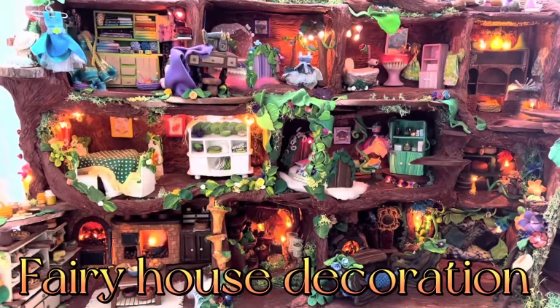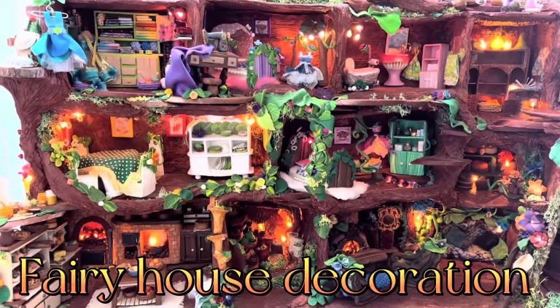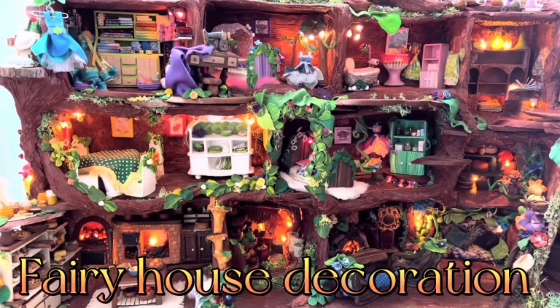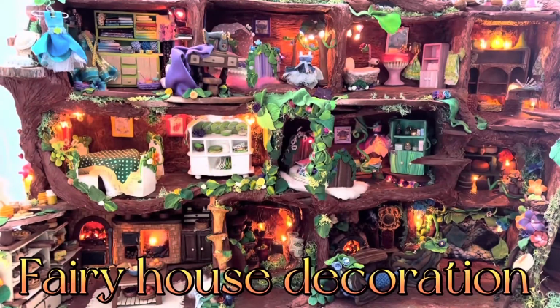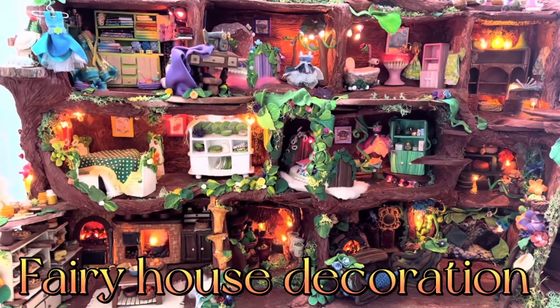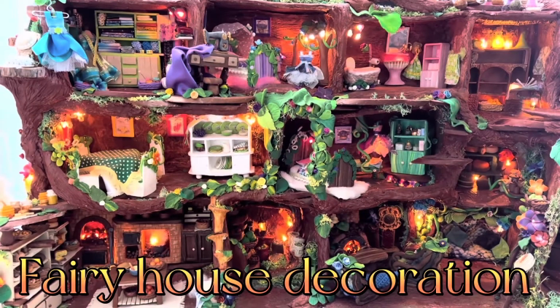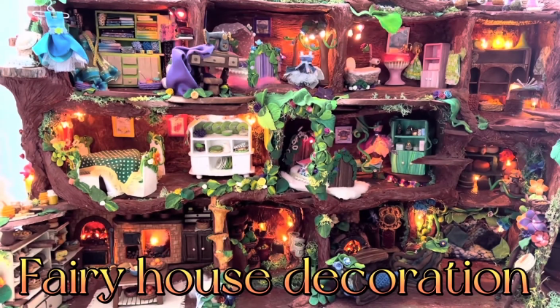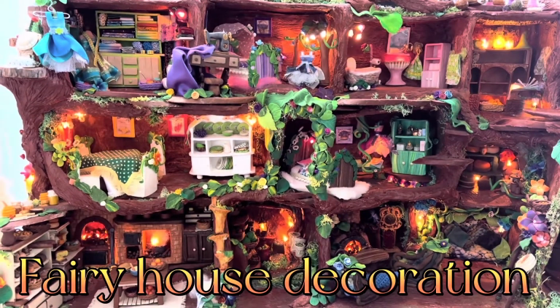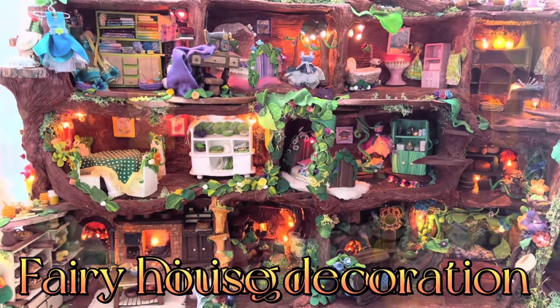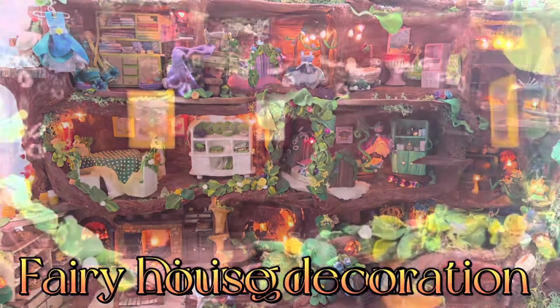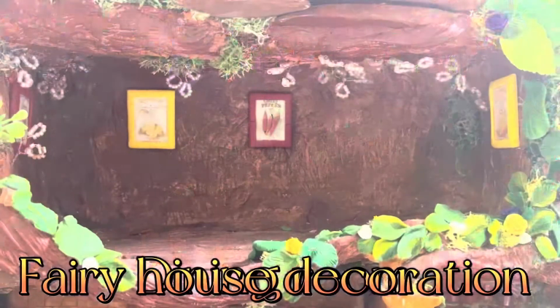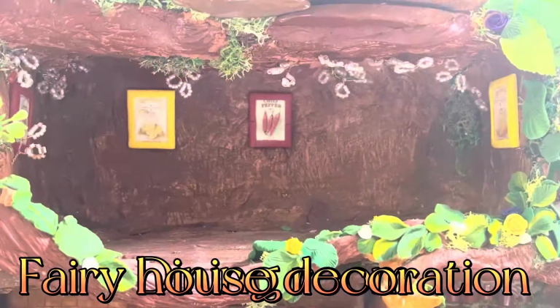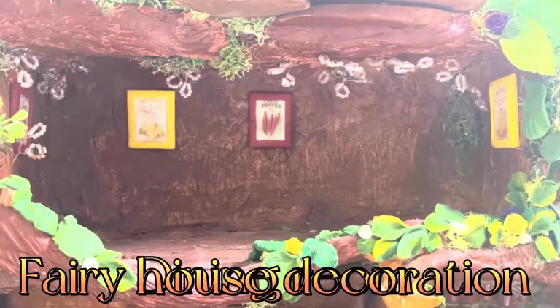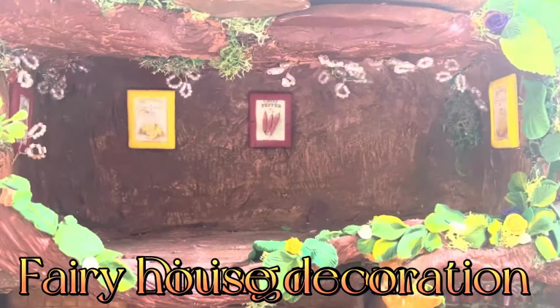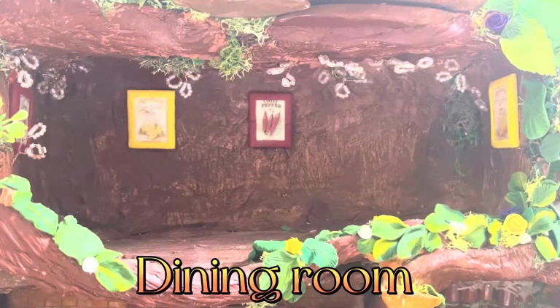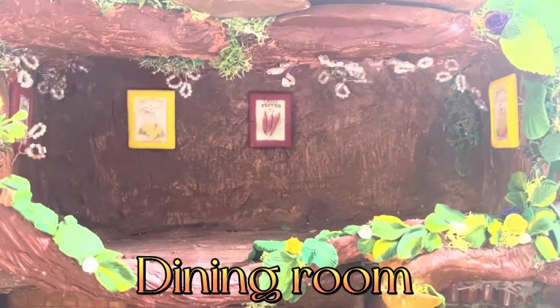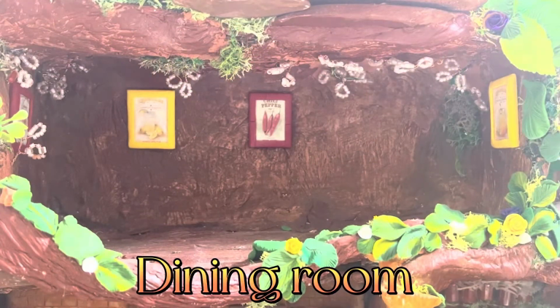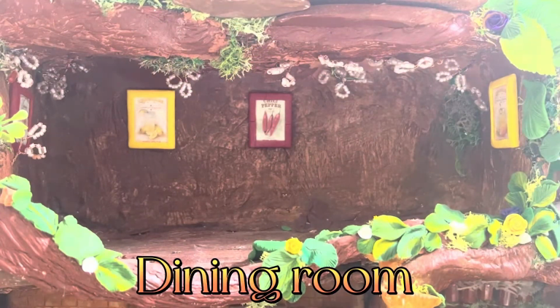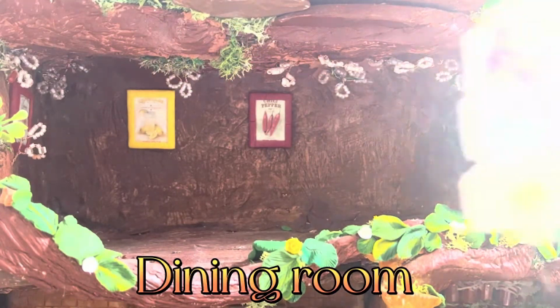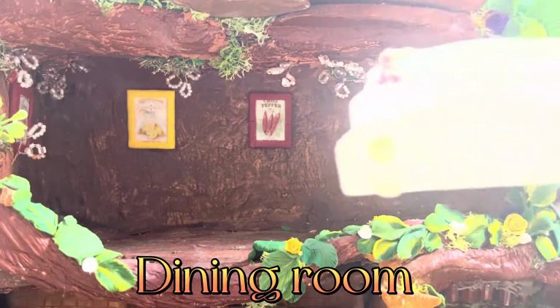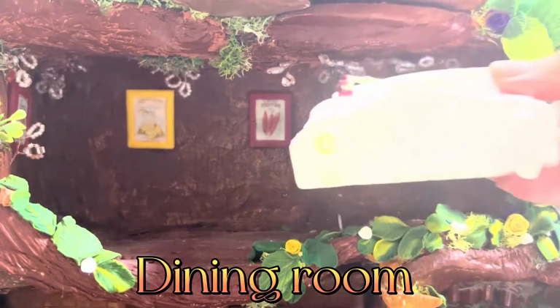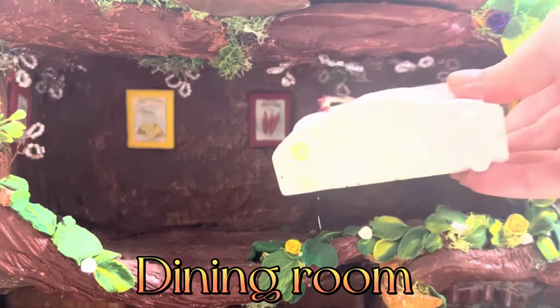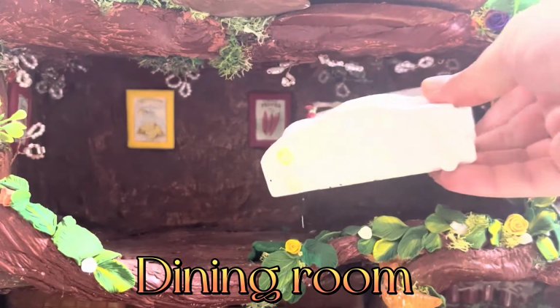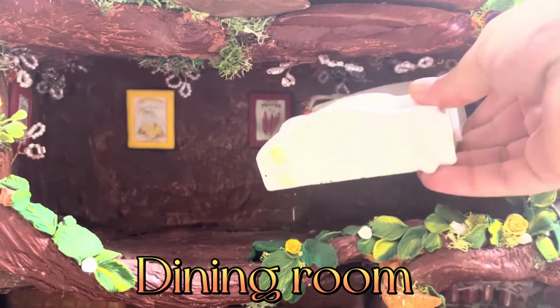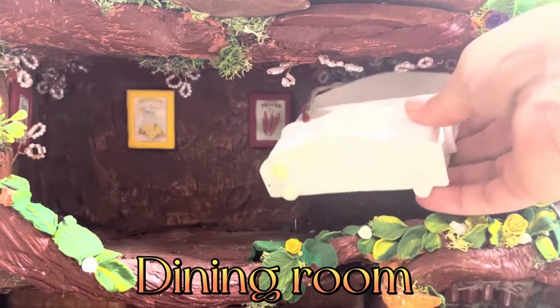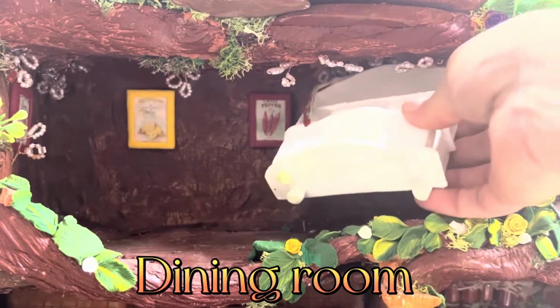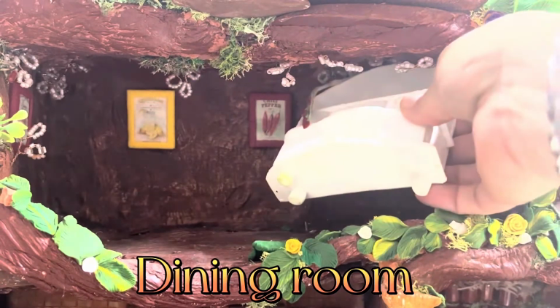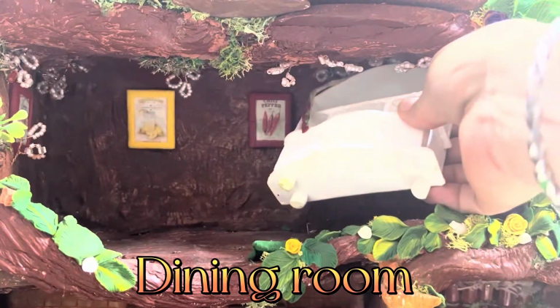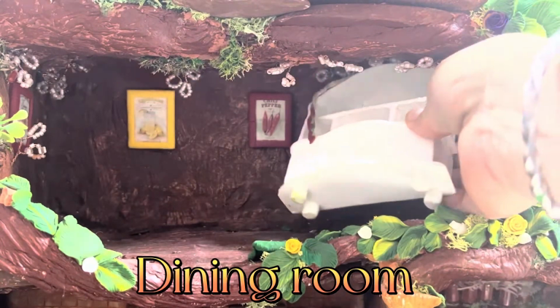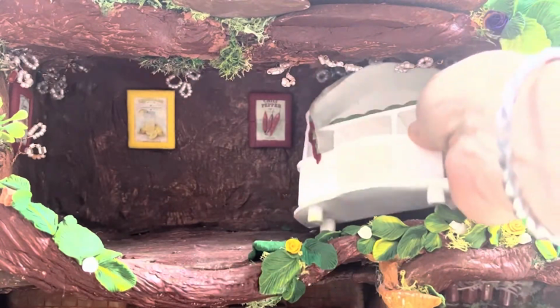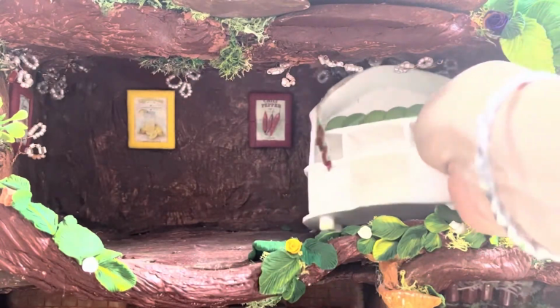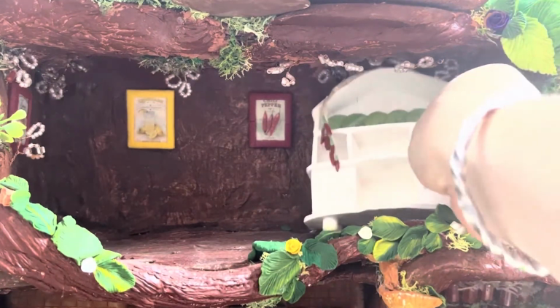Hi guys! This is Irito and you are welcome back to my channel. Today I am going to be decorating with you the dining room.